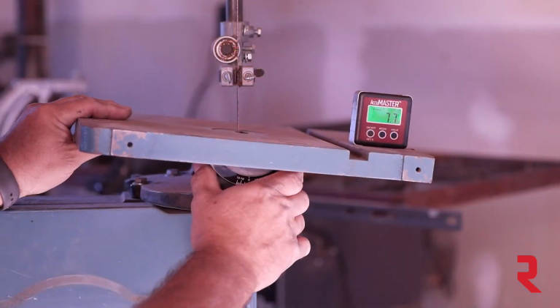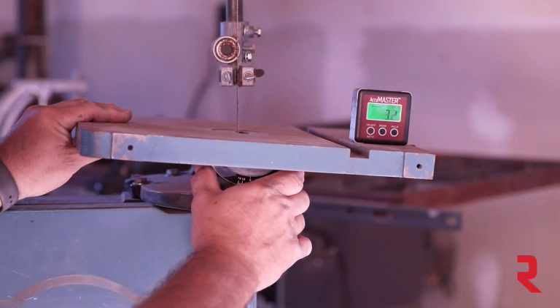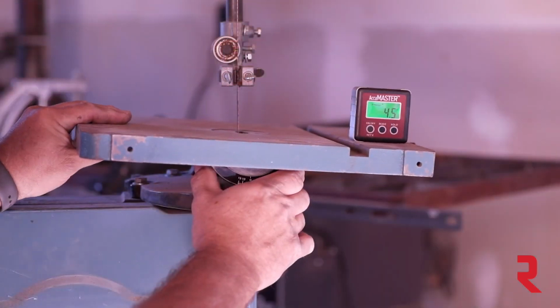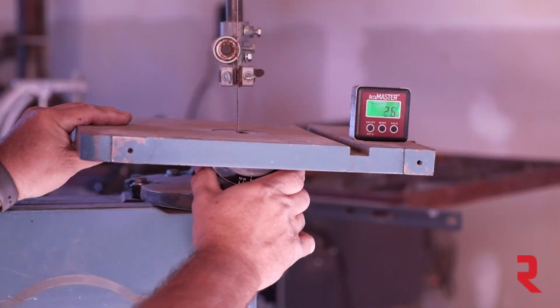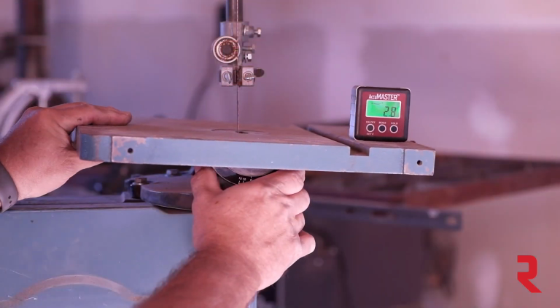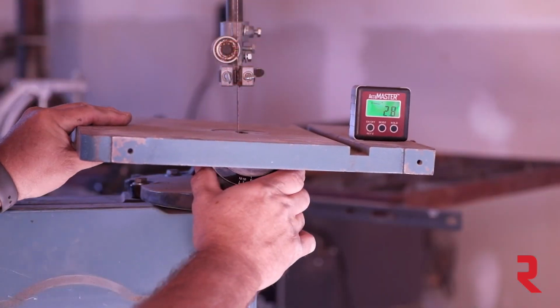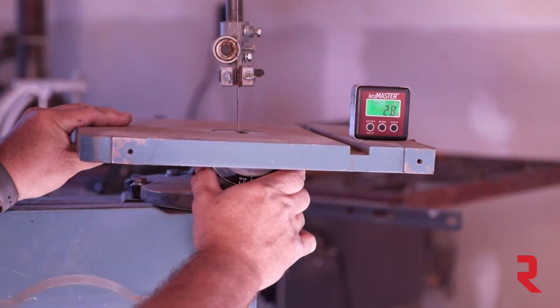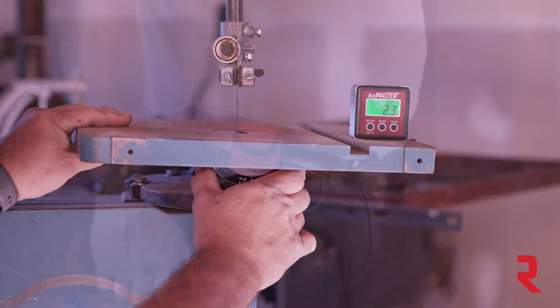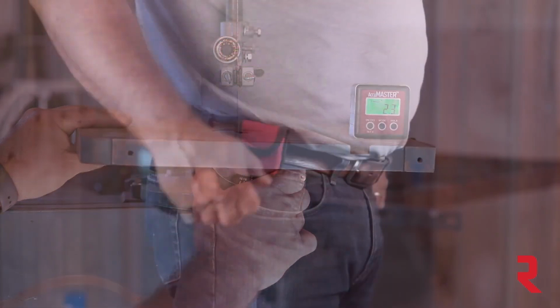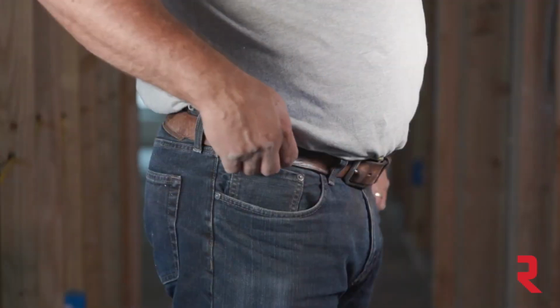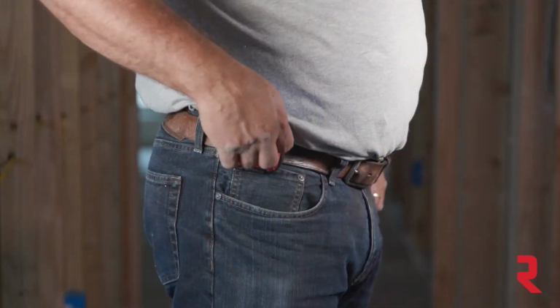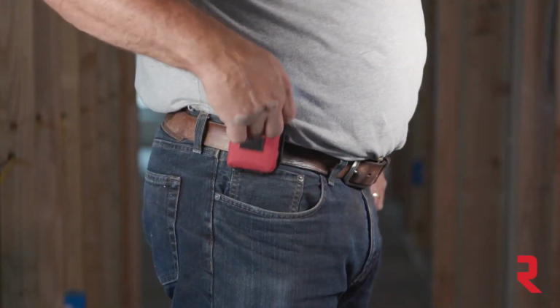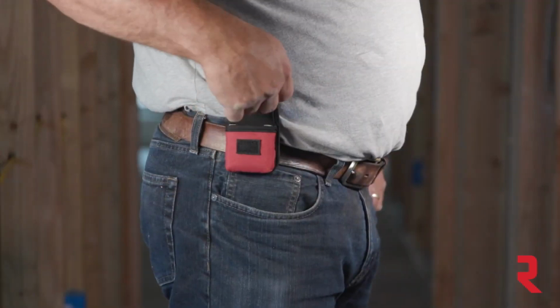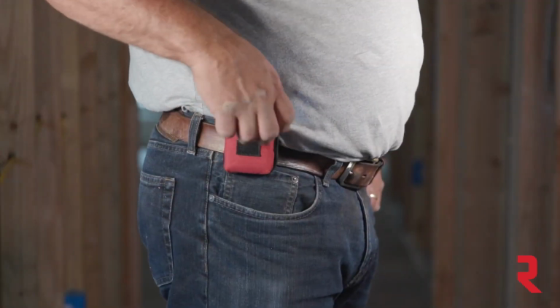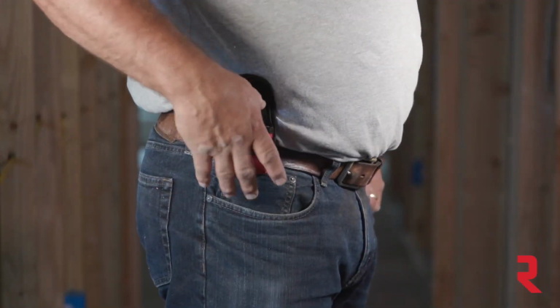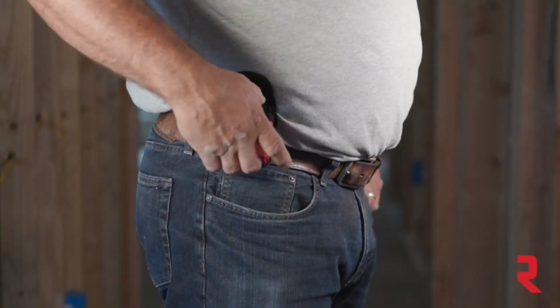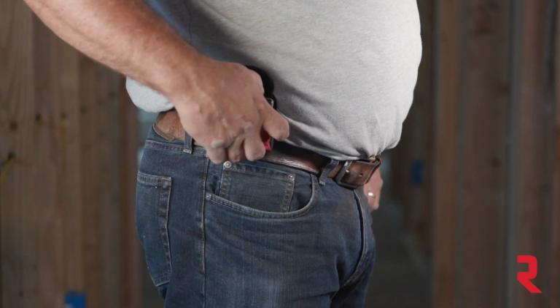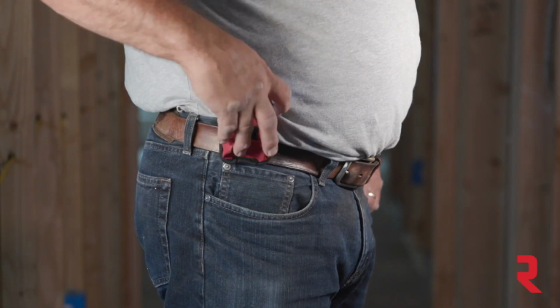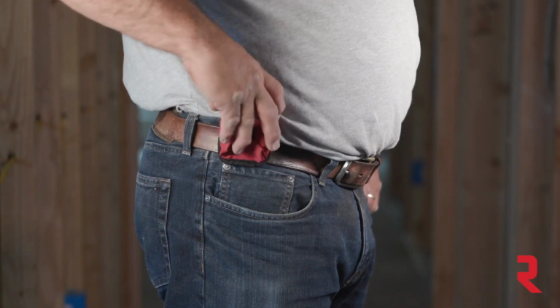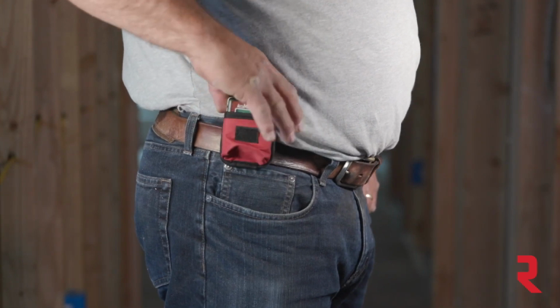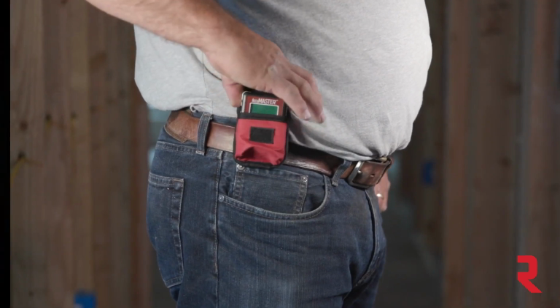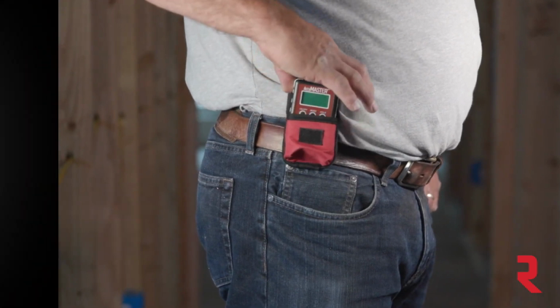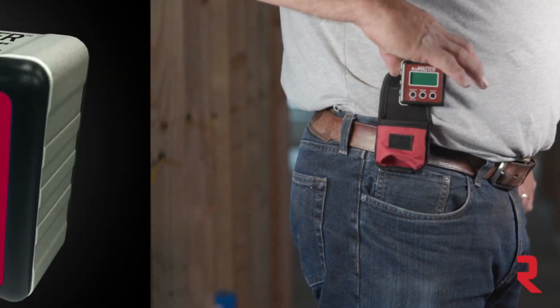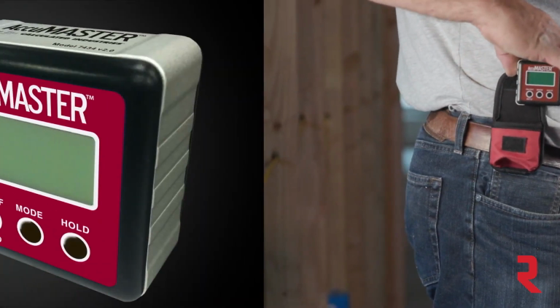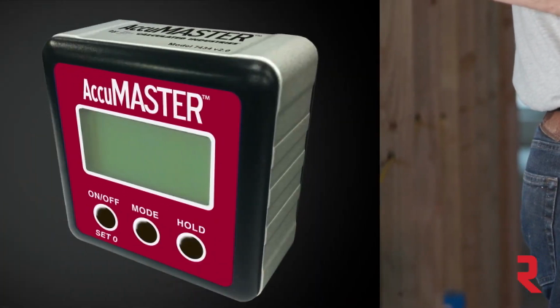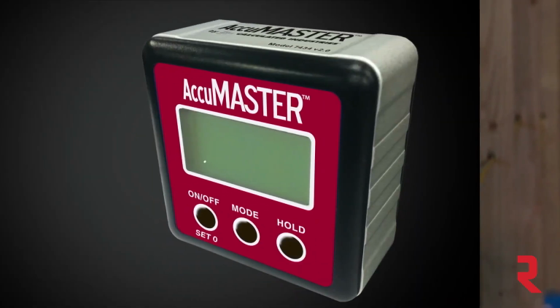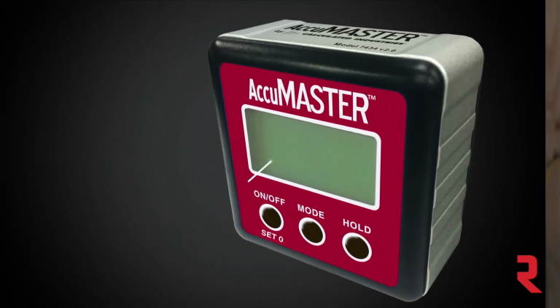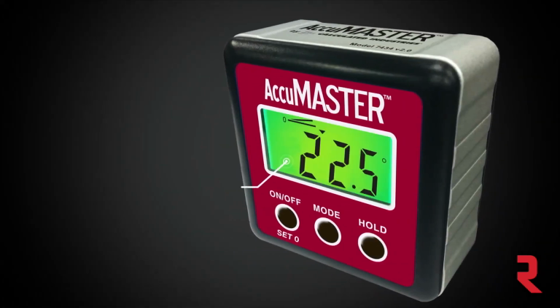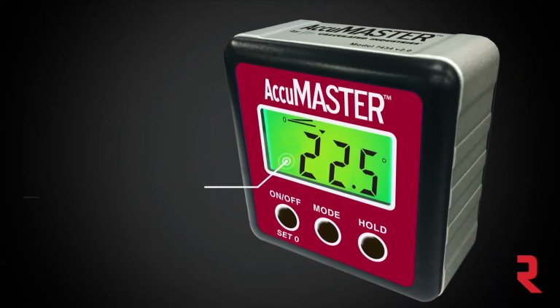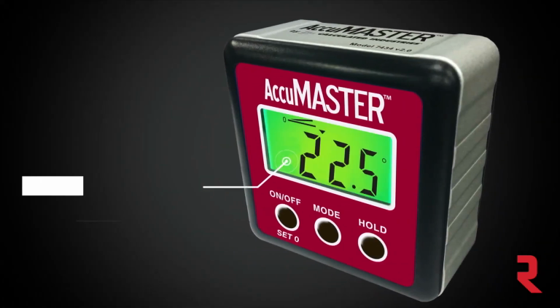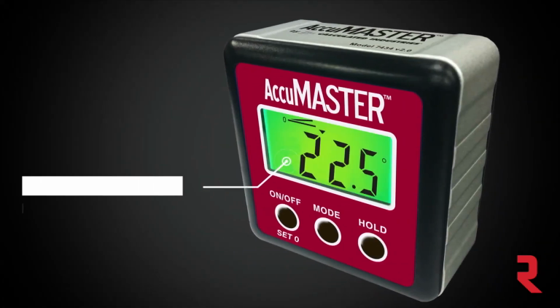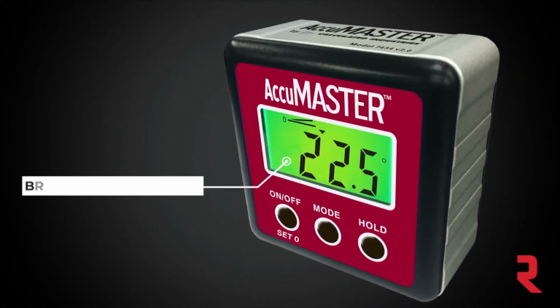It's rugged, compact, and comes with a belt loop carrying case so you will always have it close at hand. With the press of a button, it's ready to go.